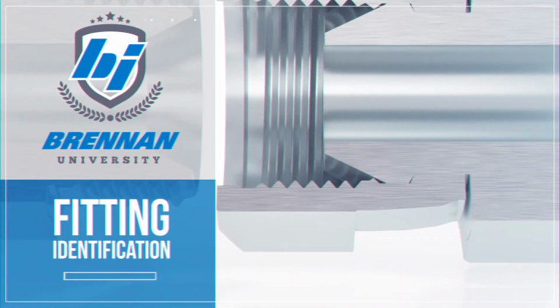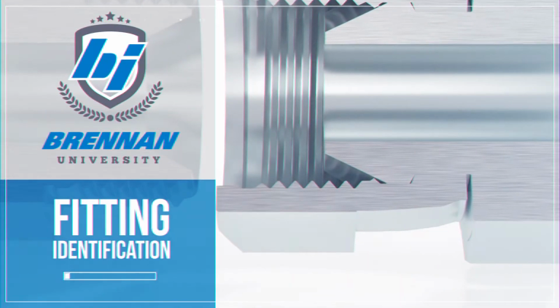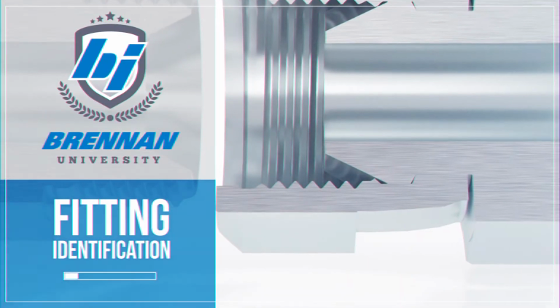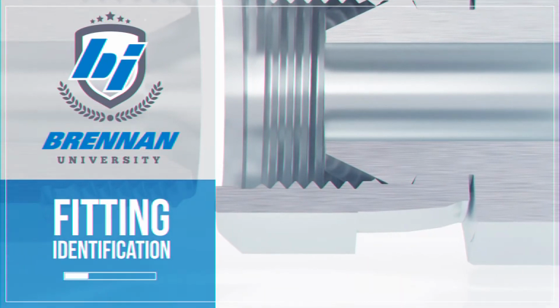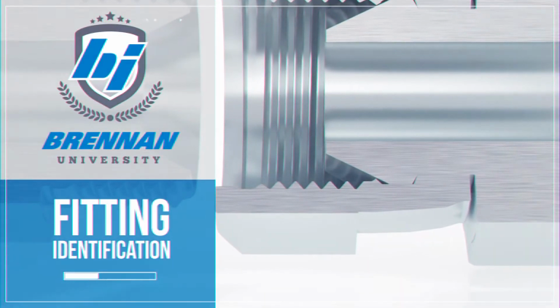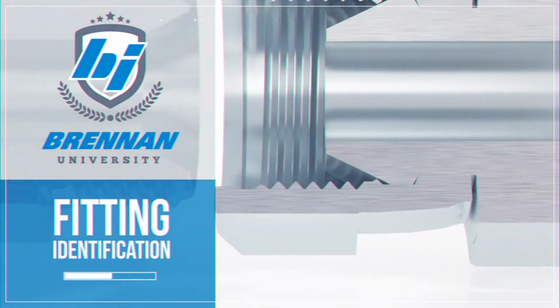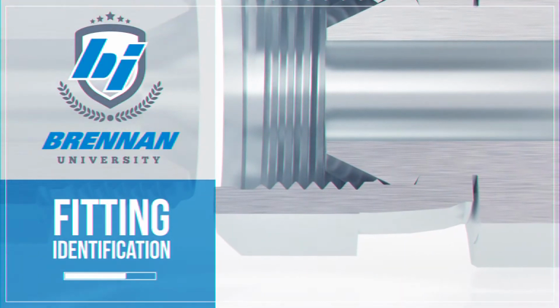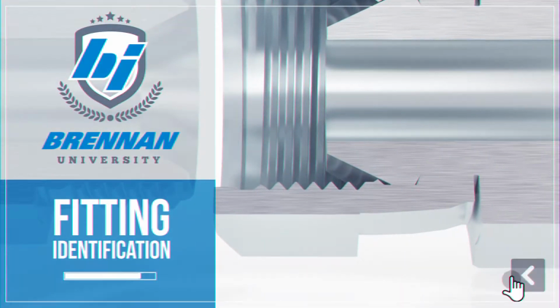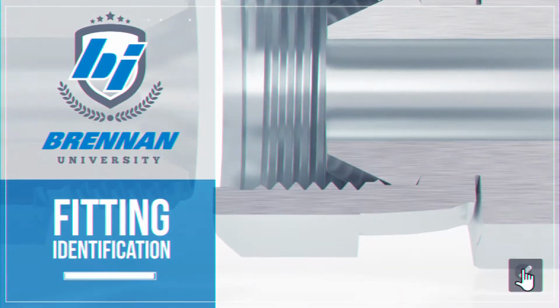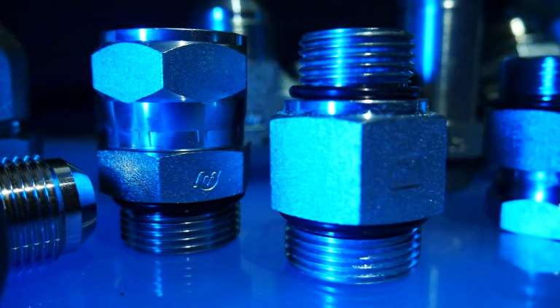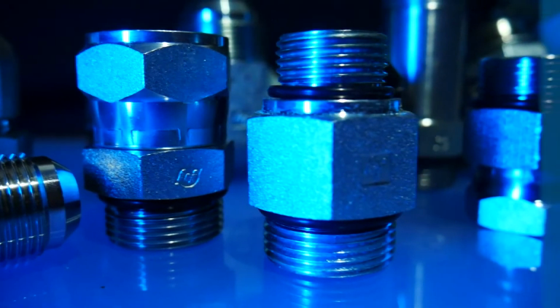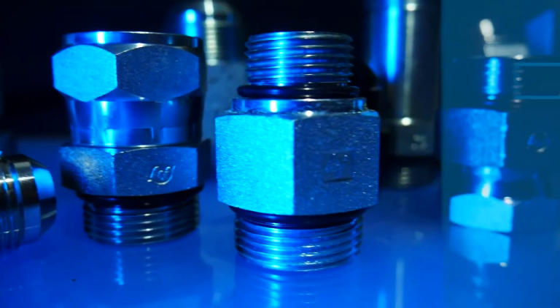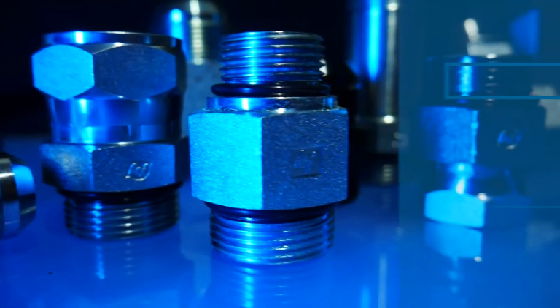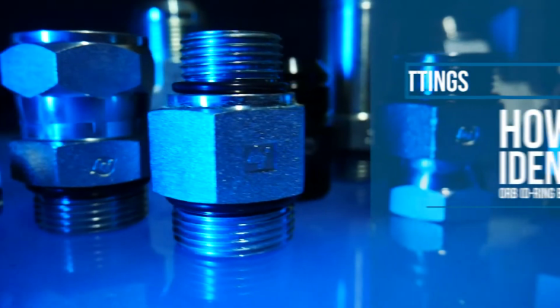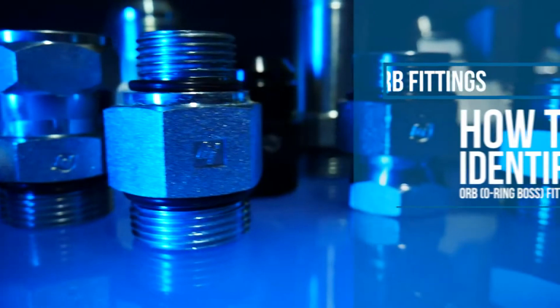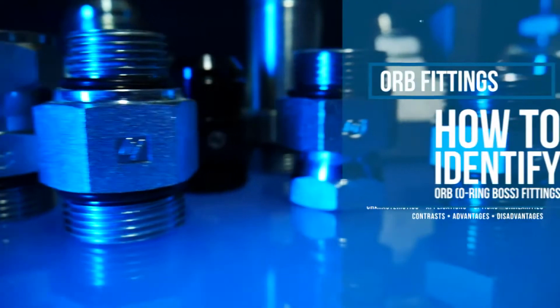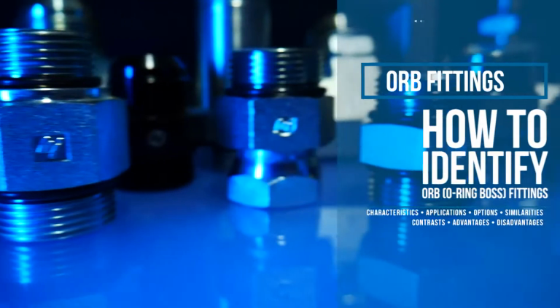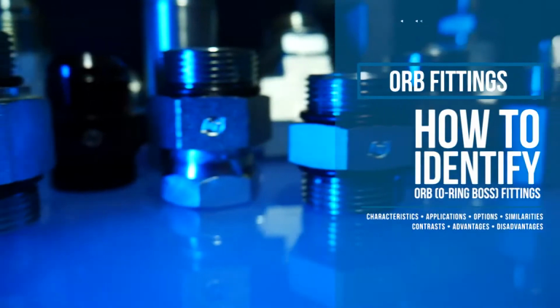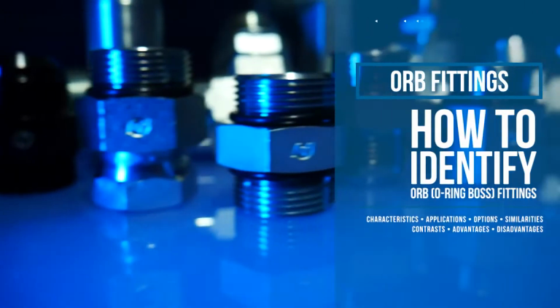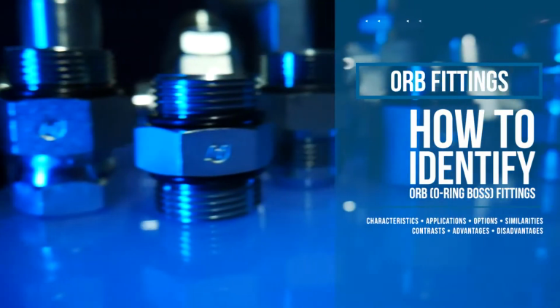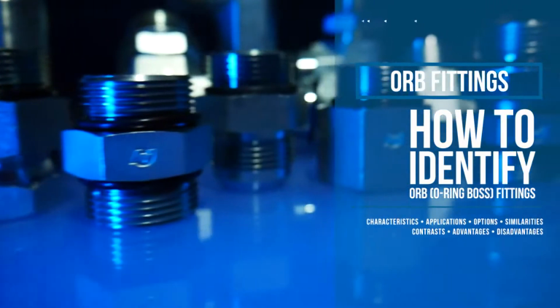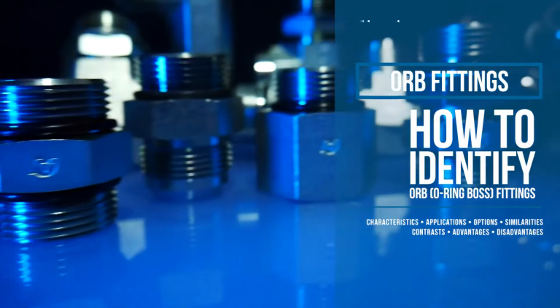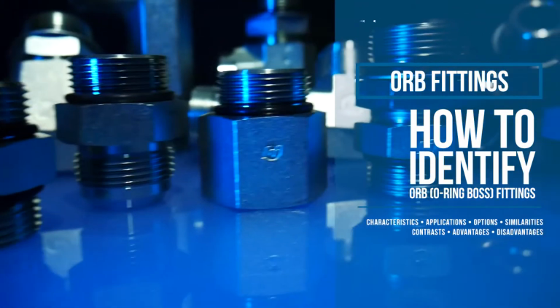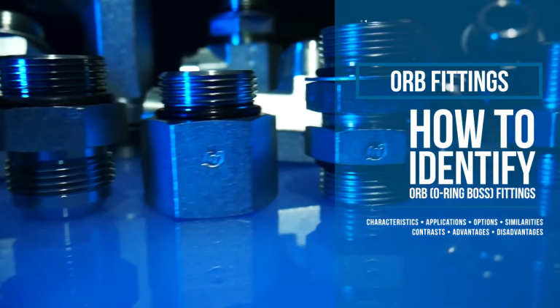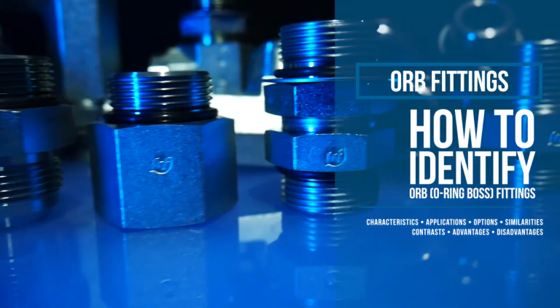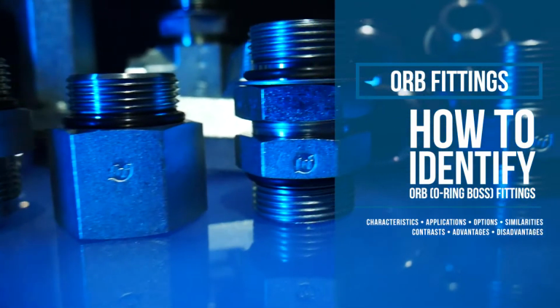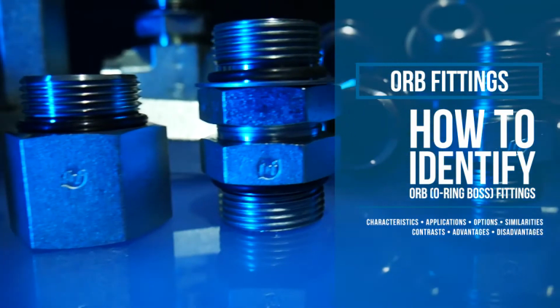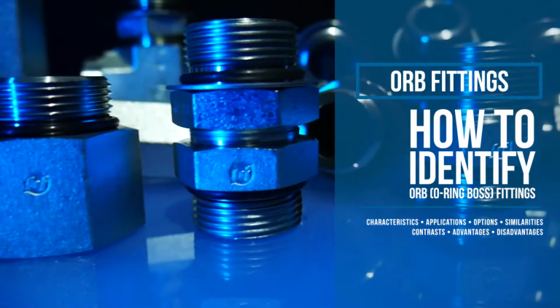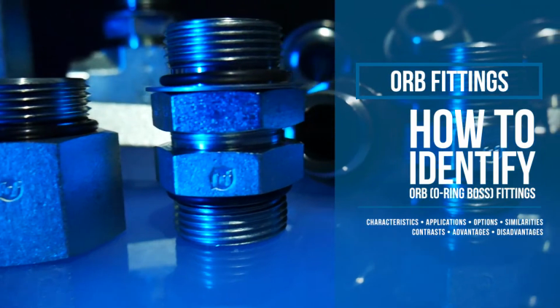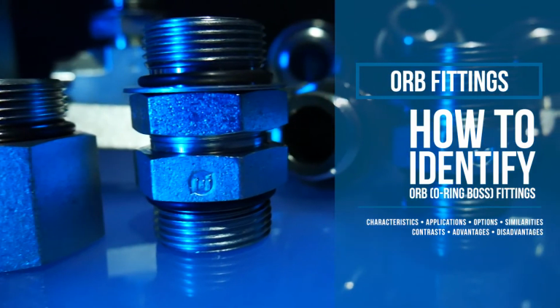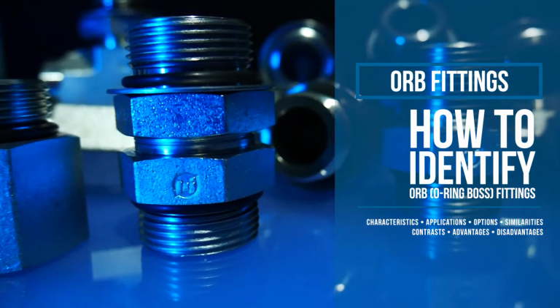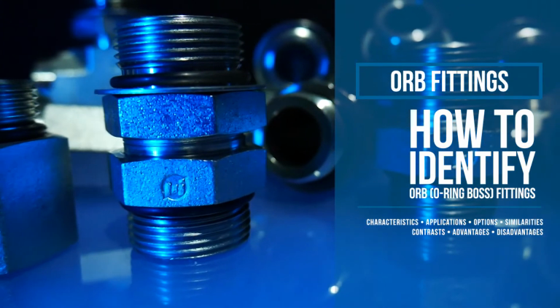Welcome to Brennan University. In this episode, we'll cover characteristics, applications, and advantages of using ORB fittings.